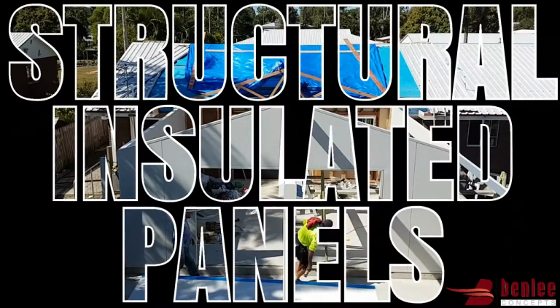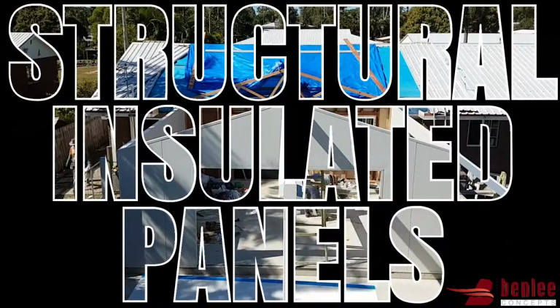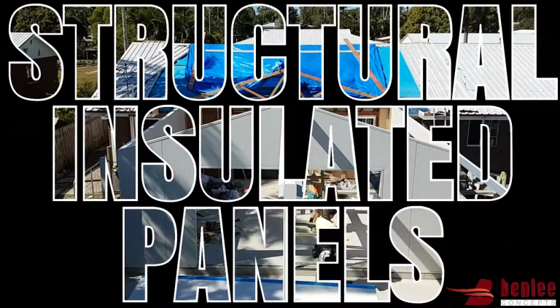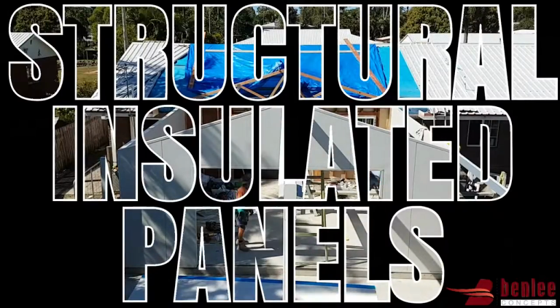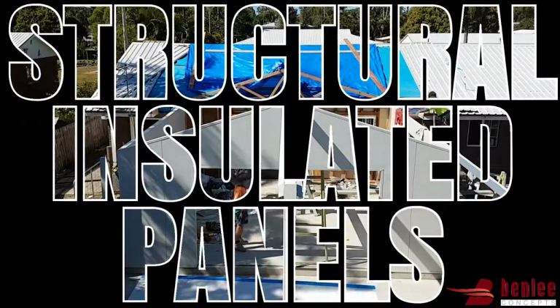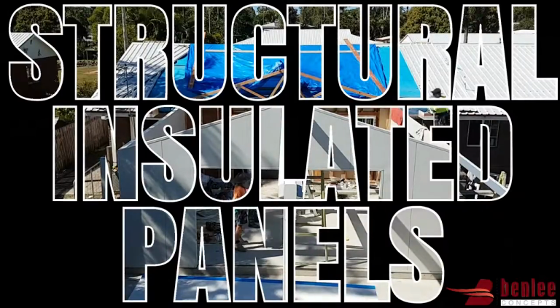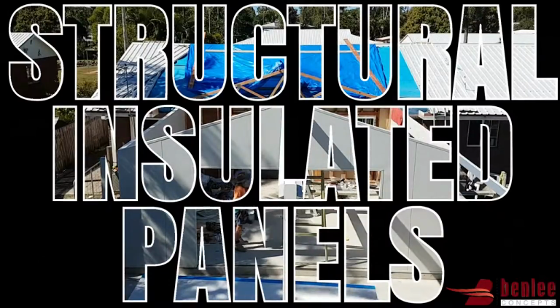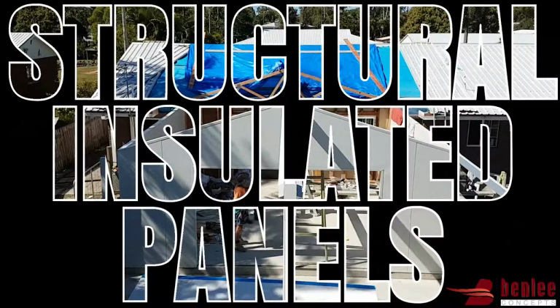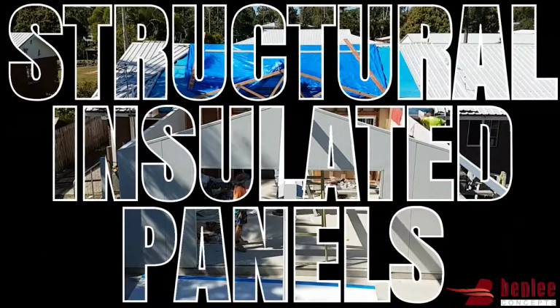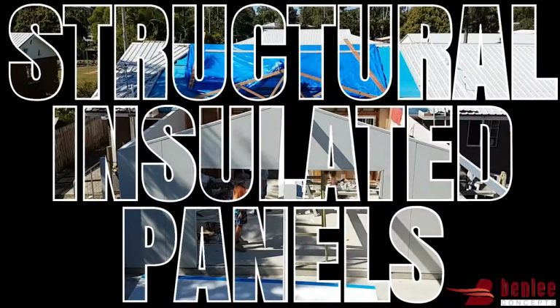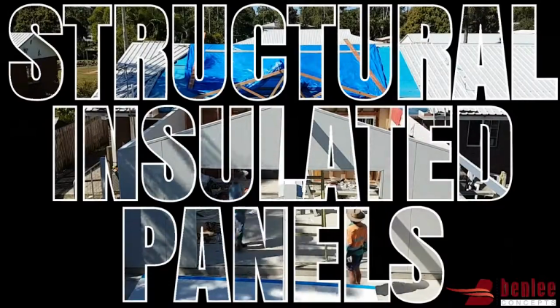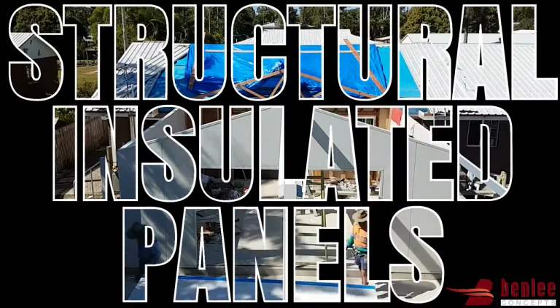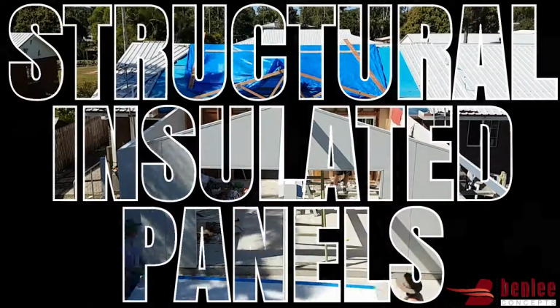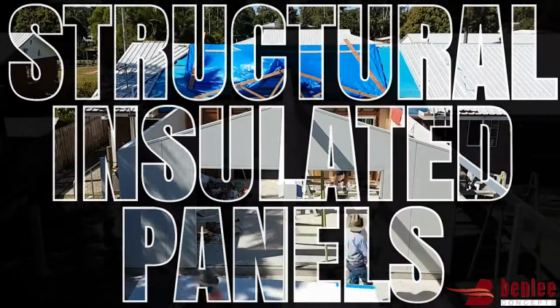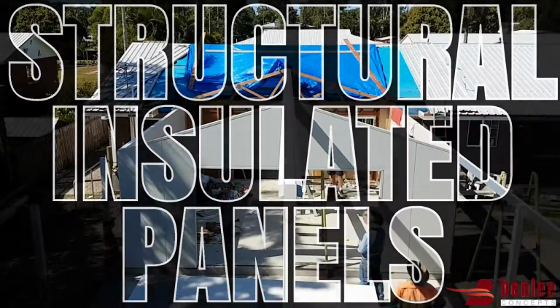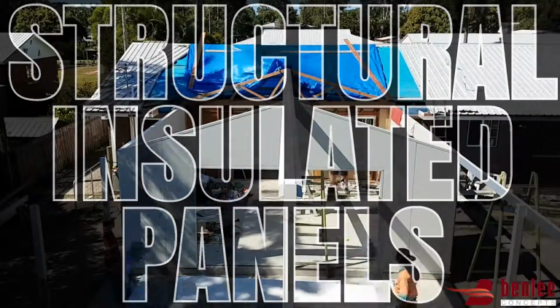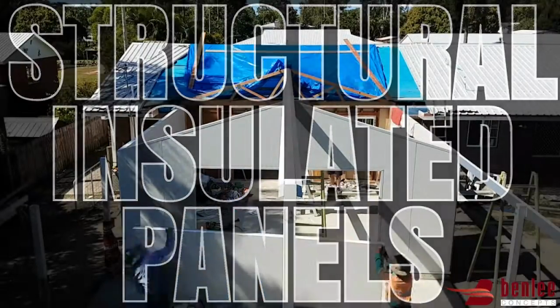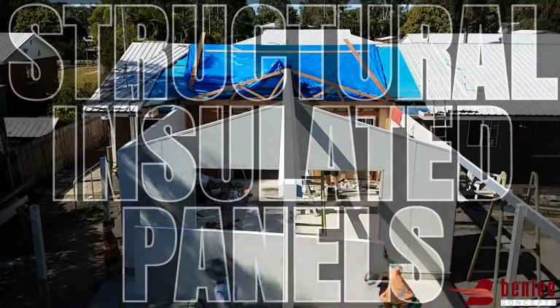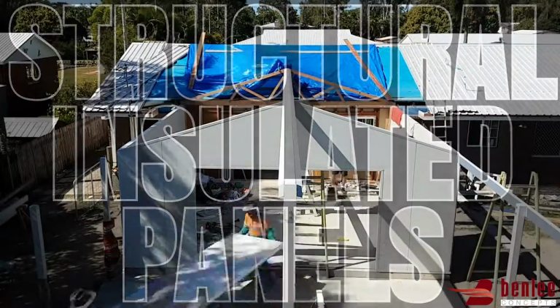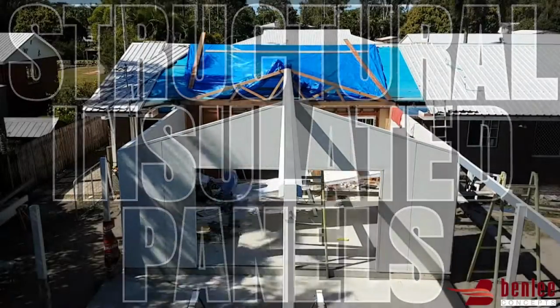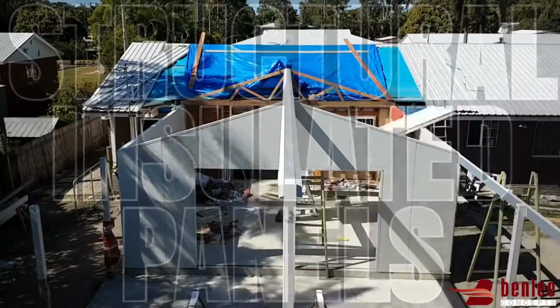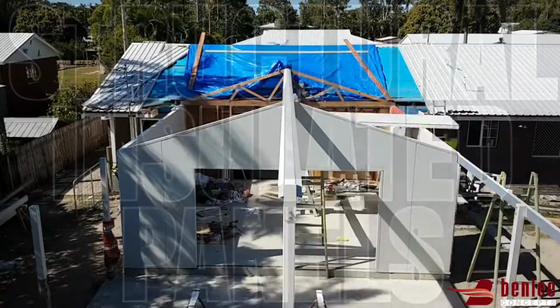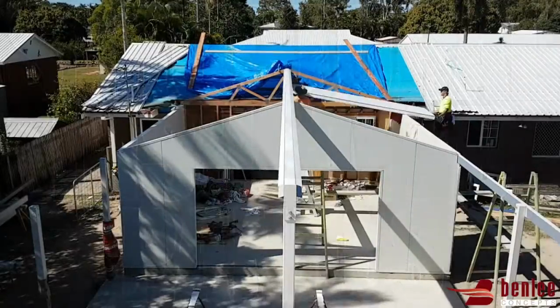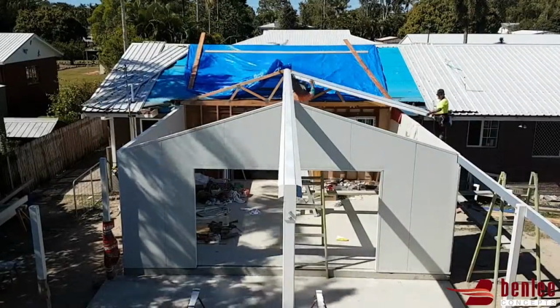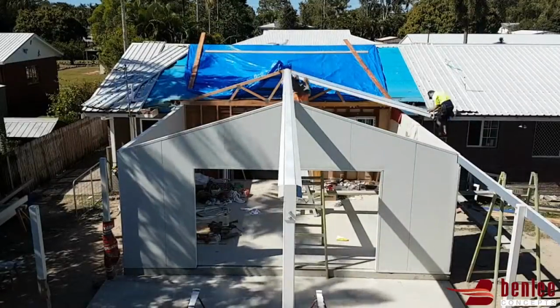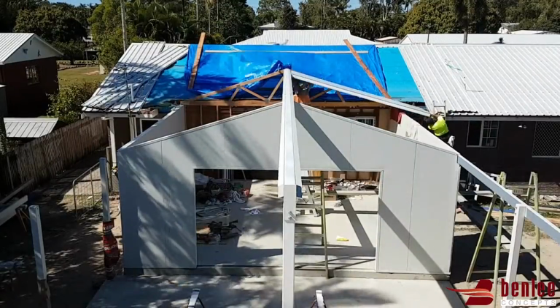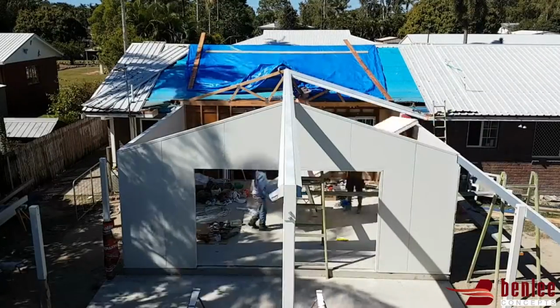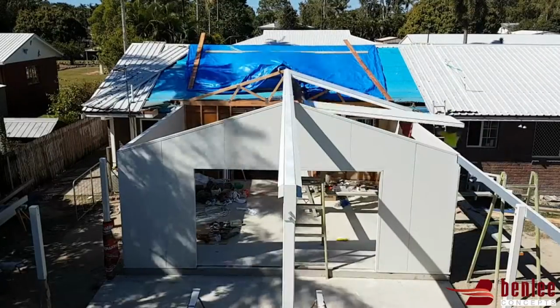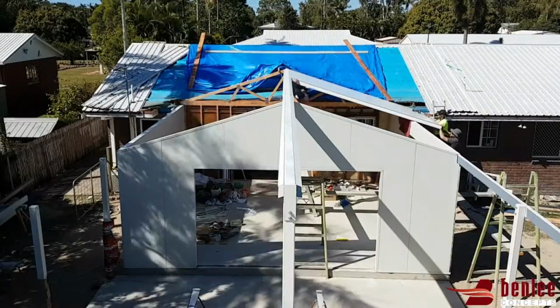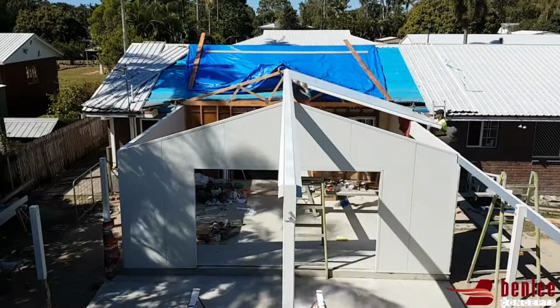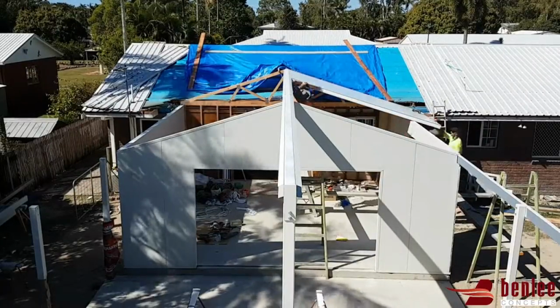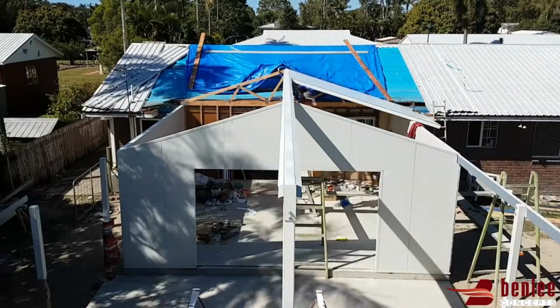G'day, this is Zach from Bentley Concepts. We specialize in building with and supplying structural insulated panels.